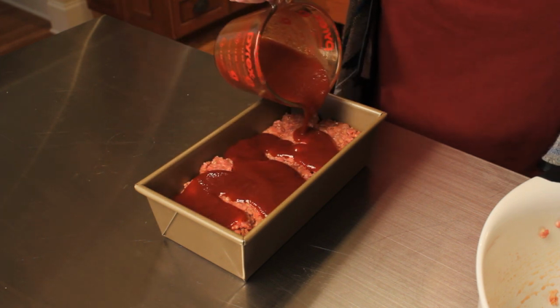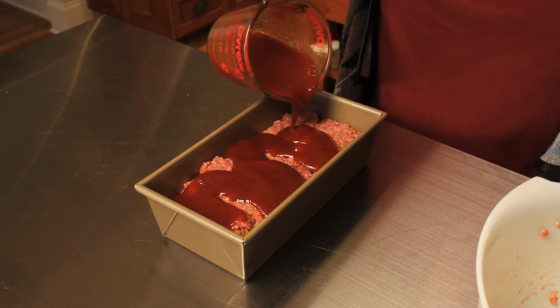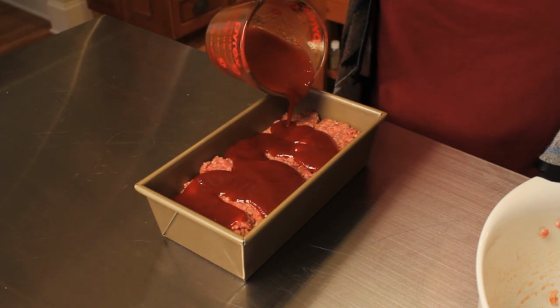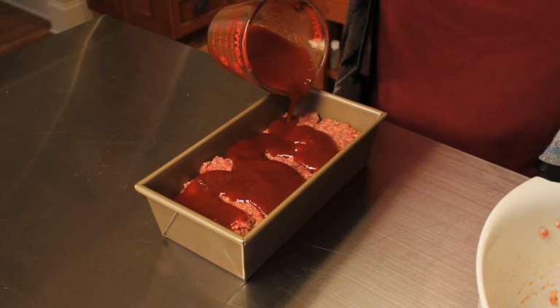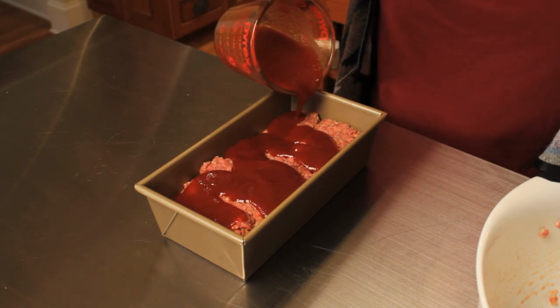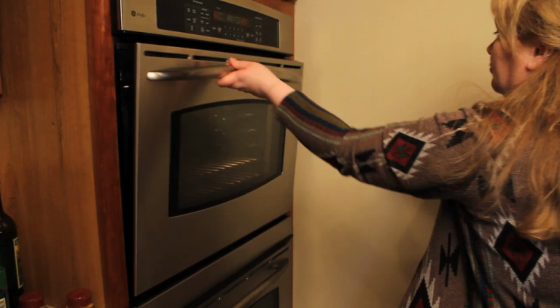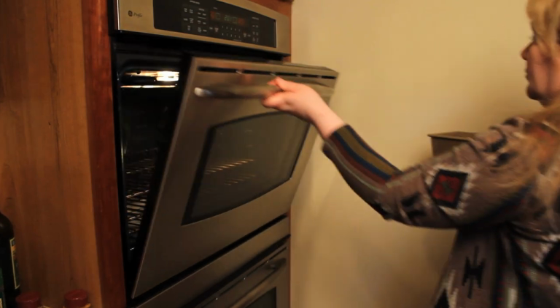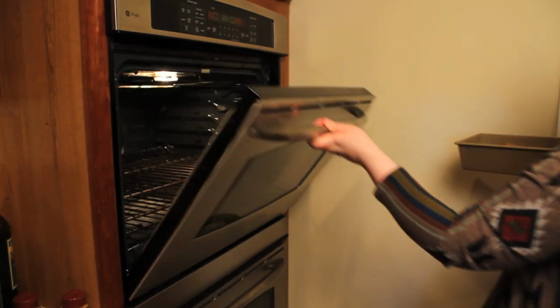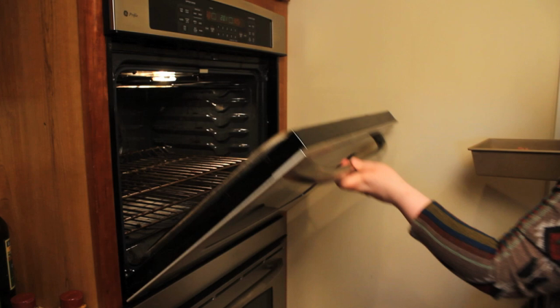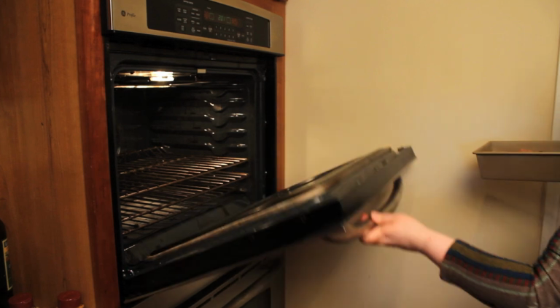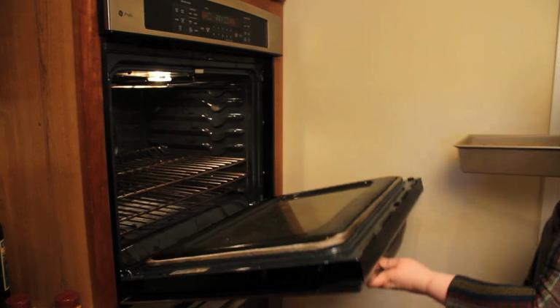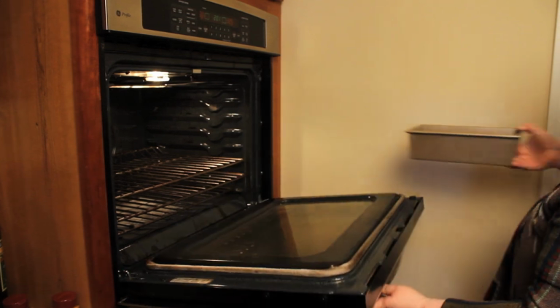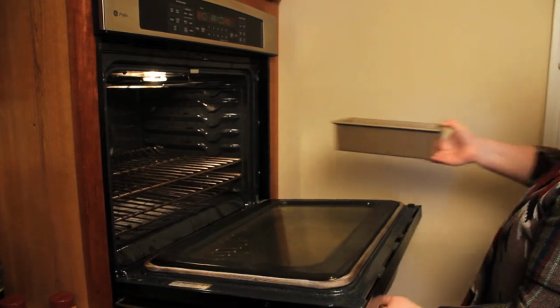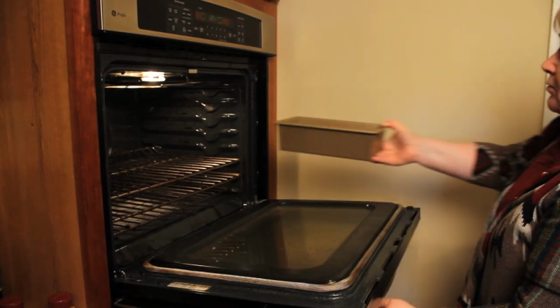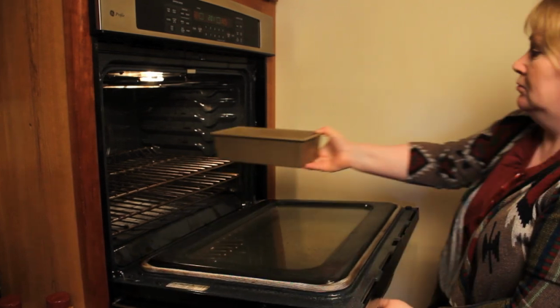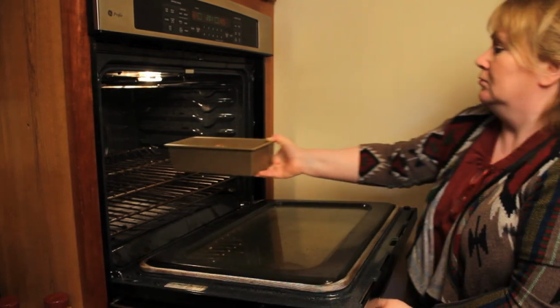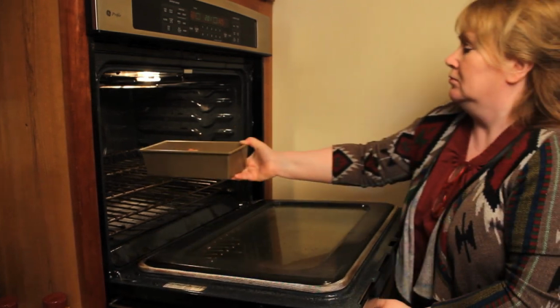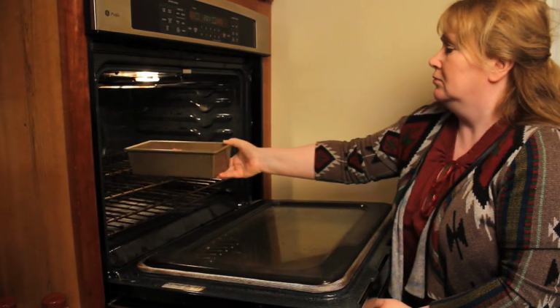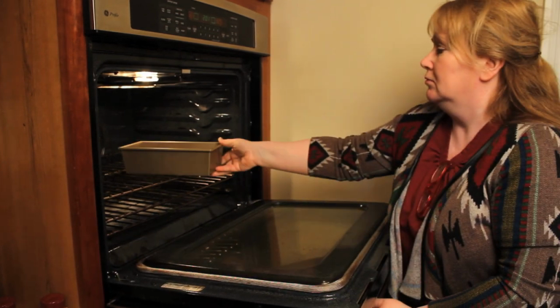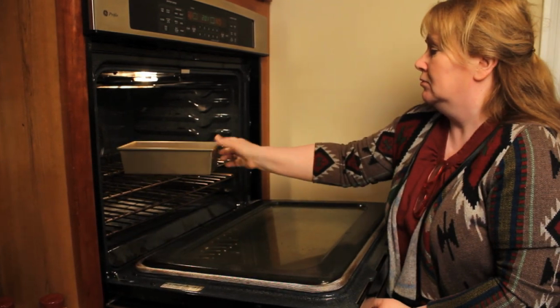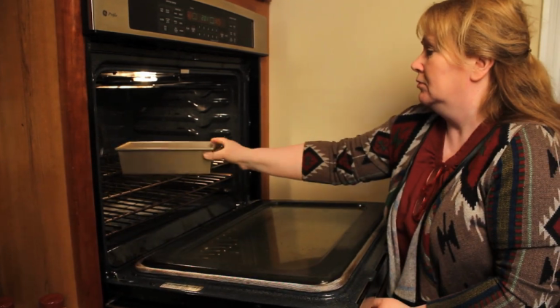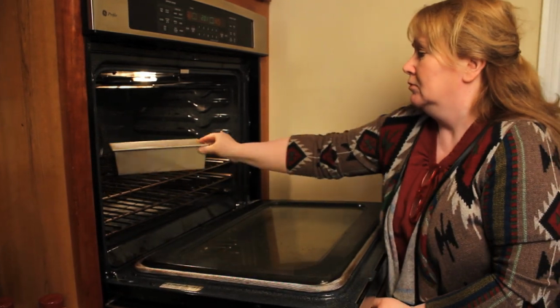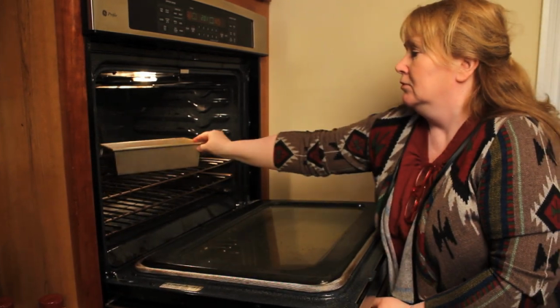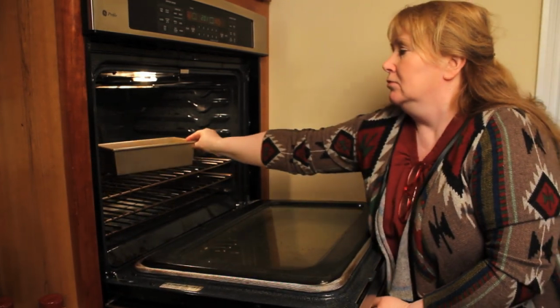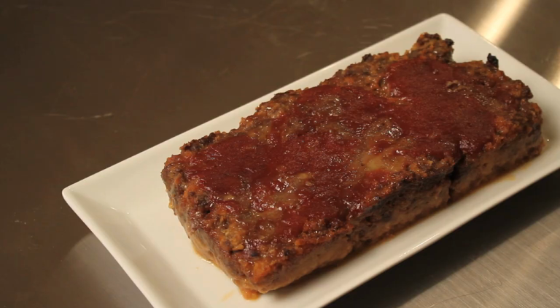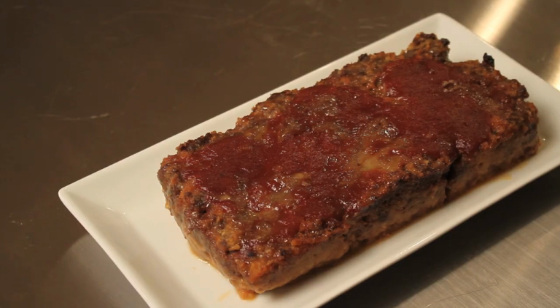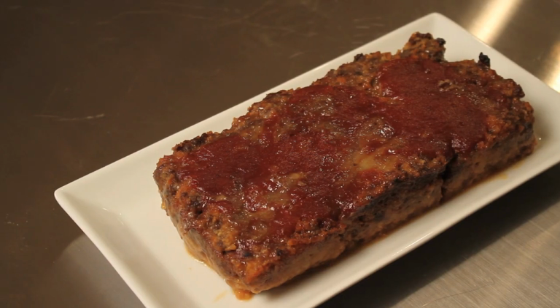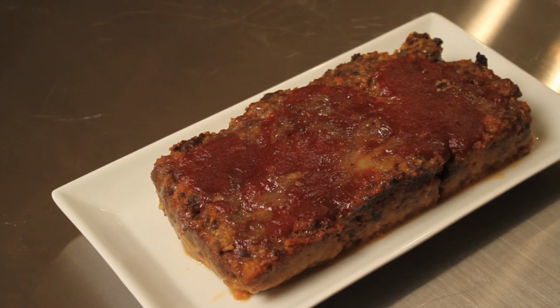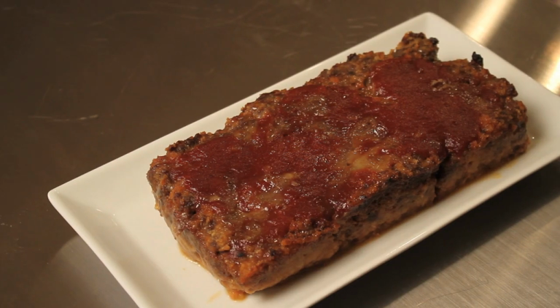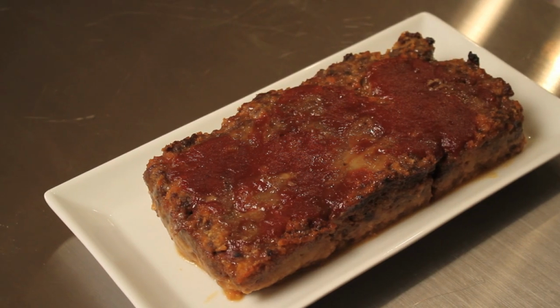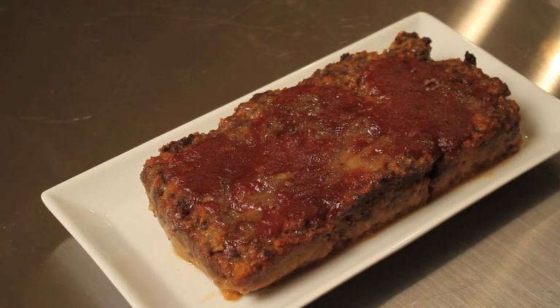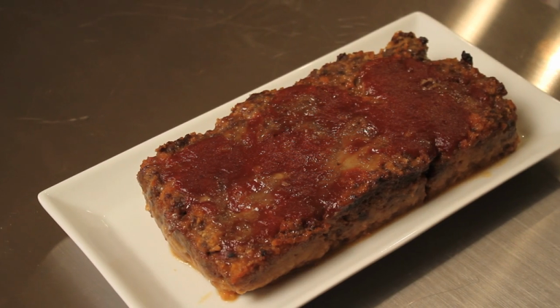You're going to want to bake at 350 degrees for 60 minutes. Enjoy.